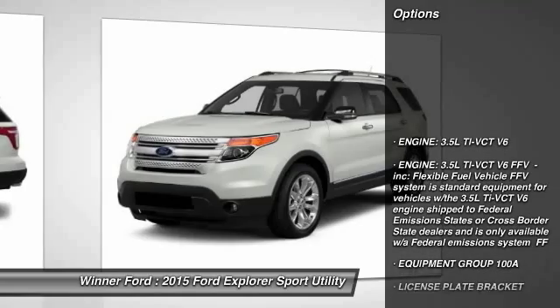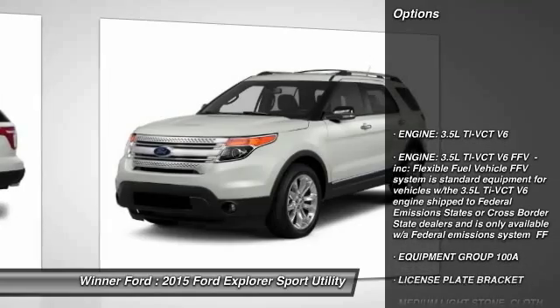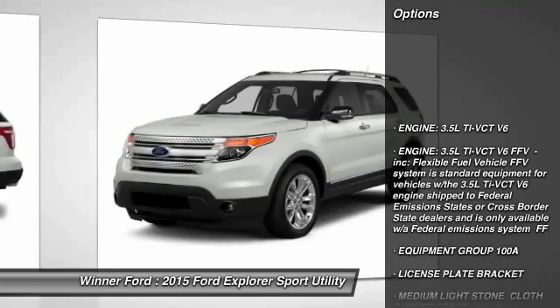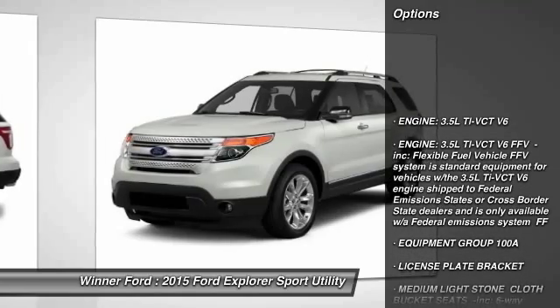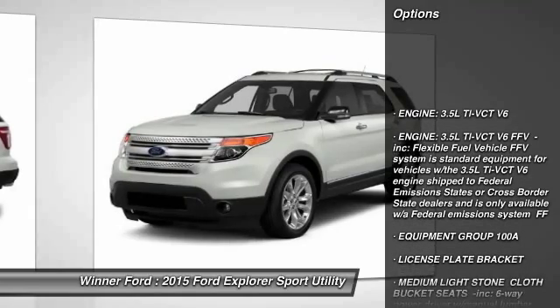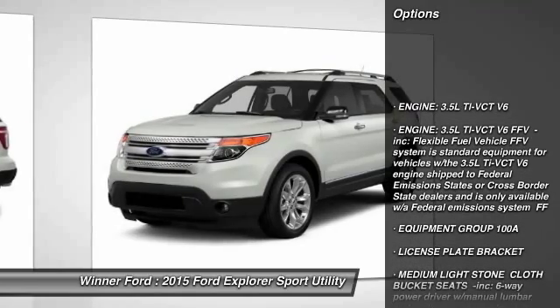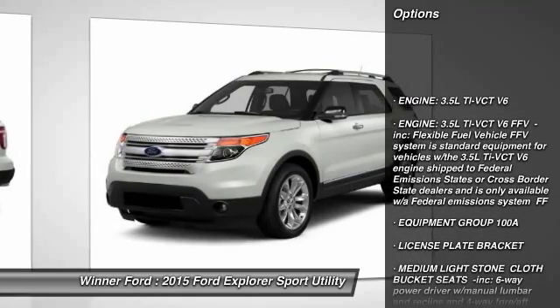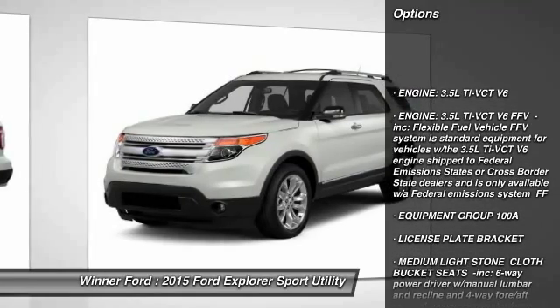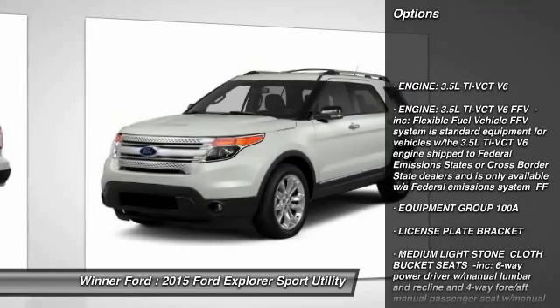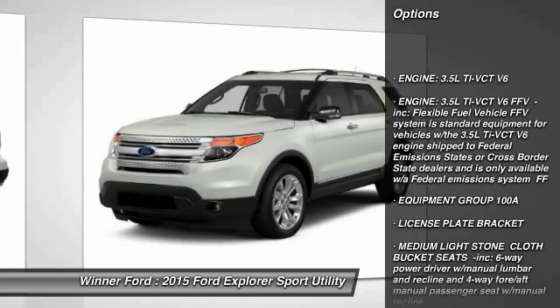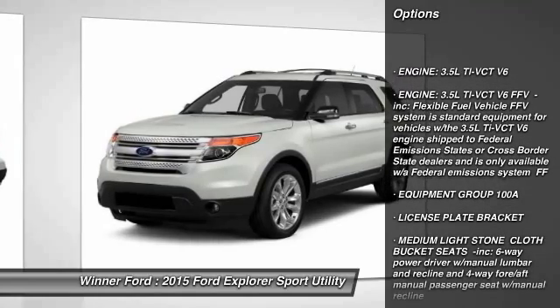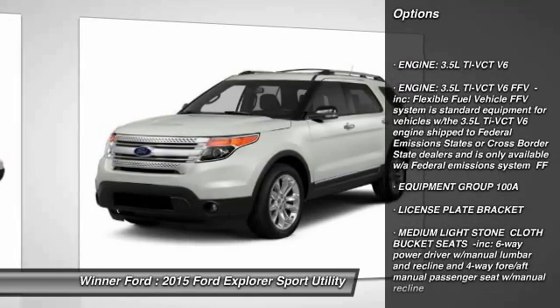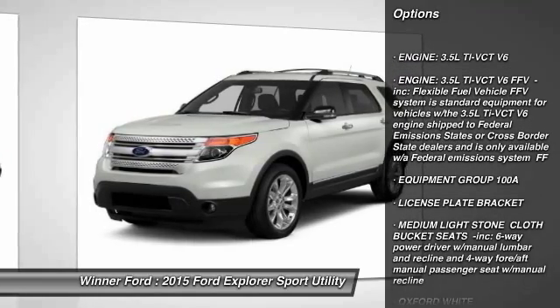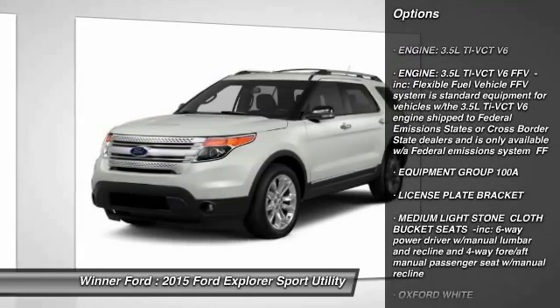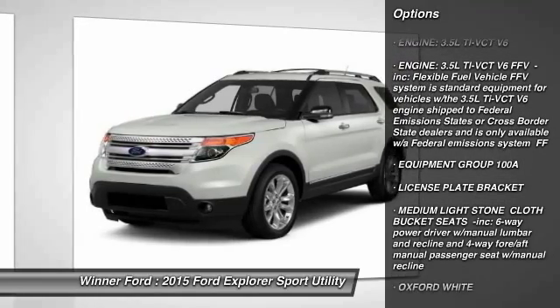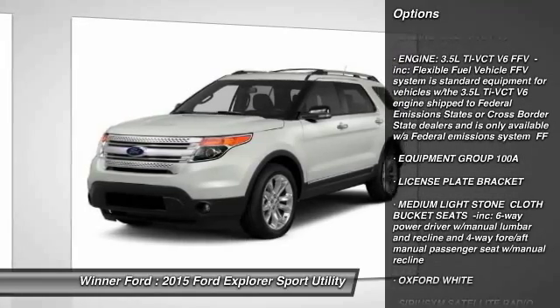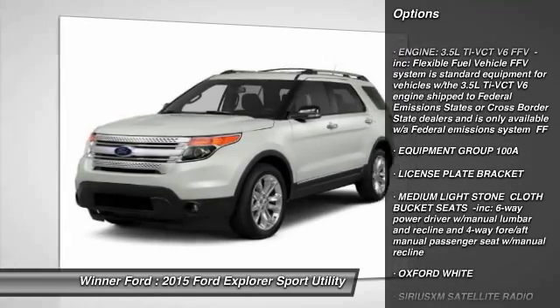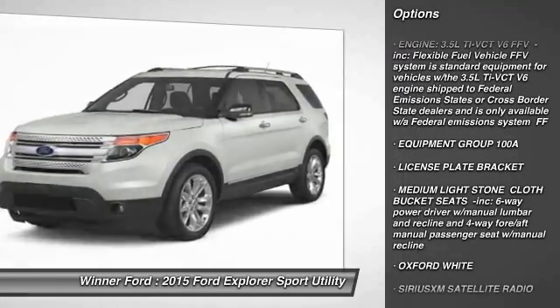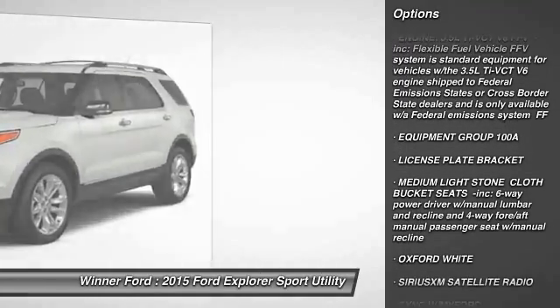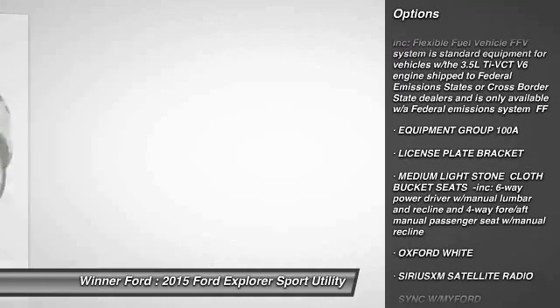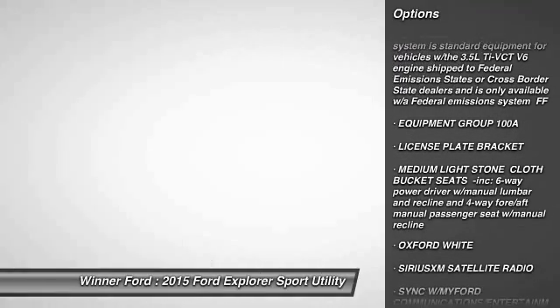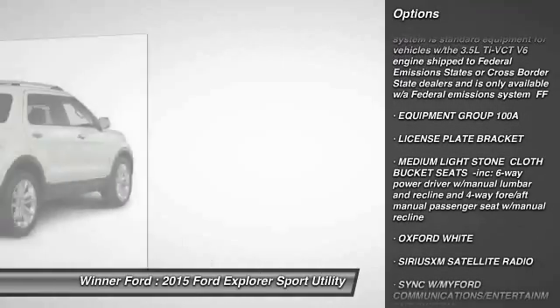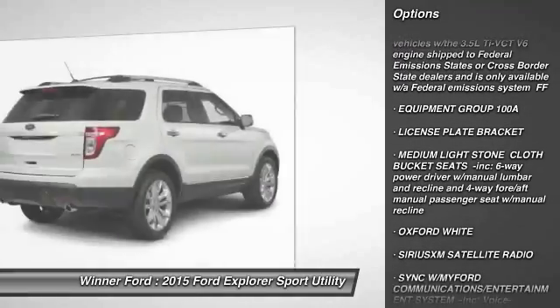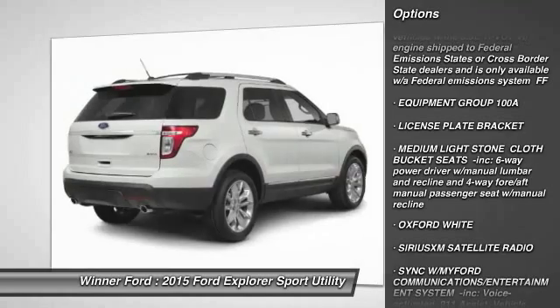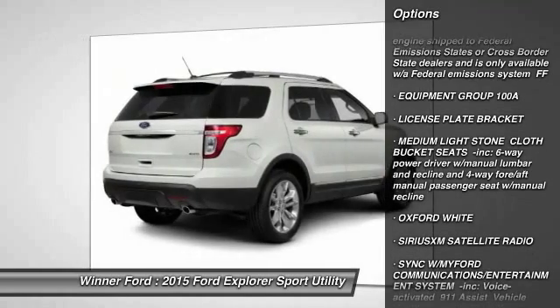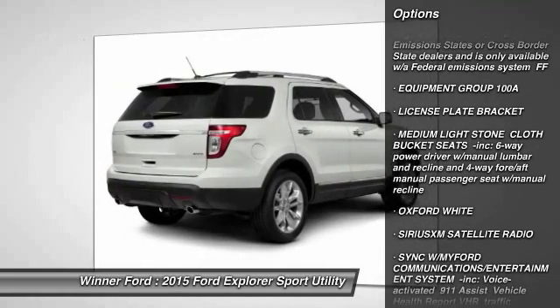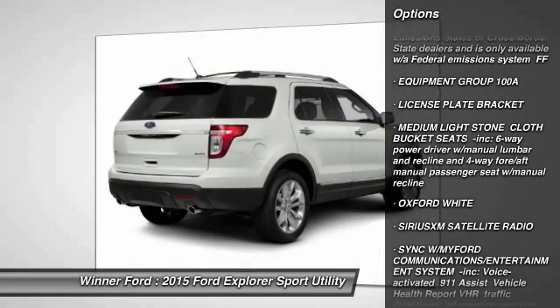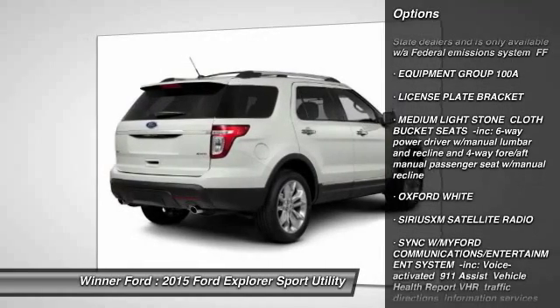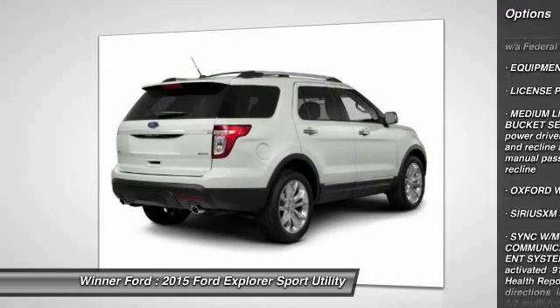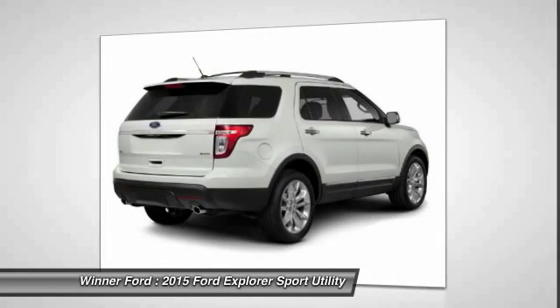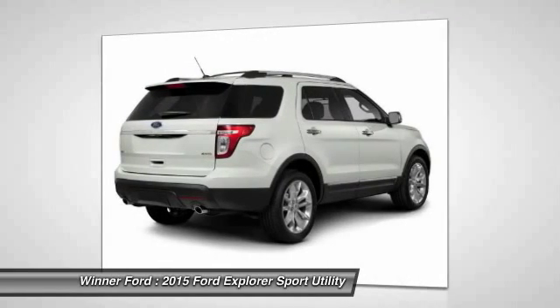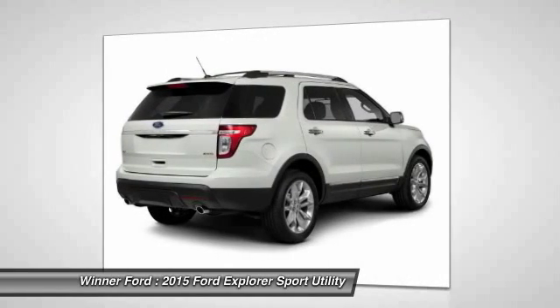Anti-lock braking system. Traction control. Stability control. Keyless entry. Steering wheel audio controls.